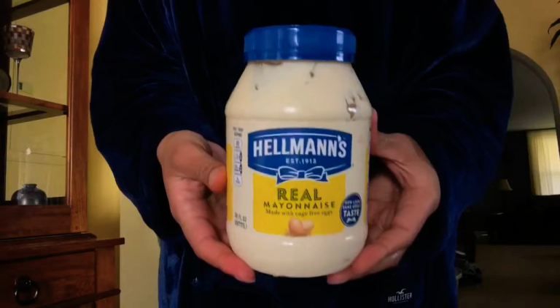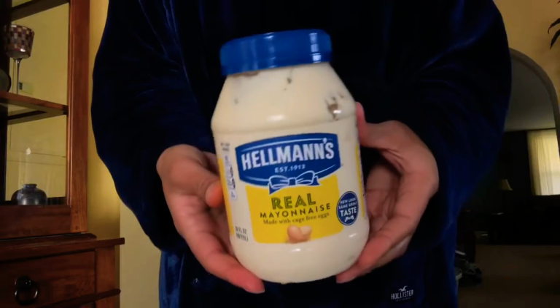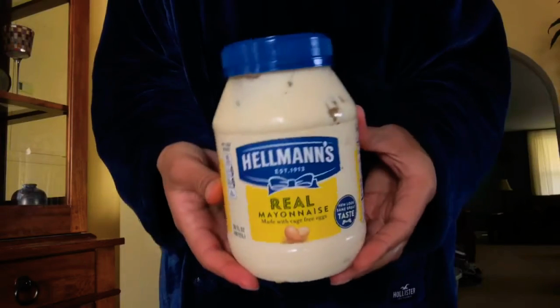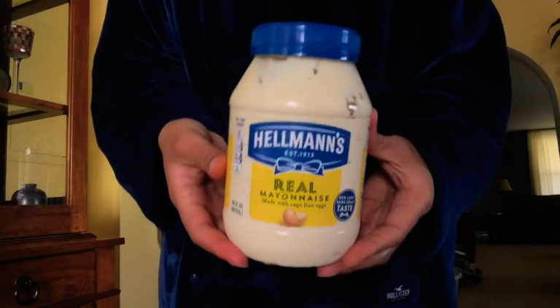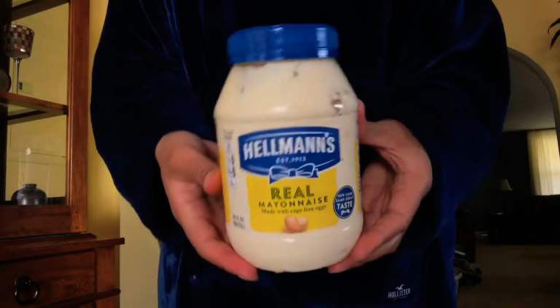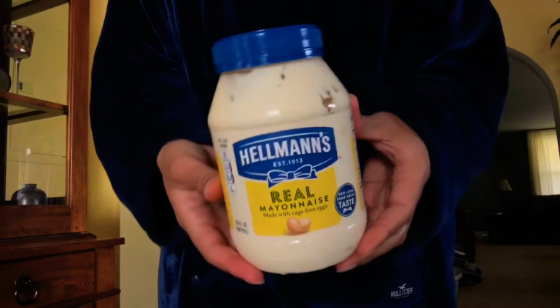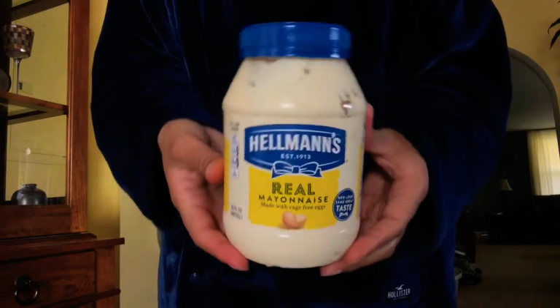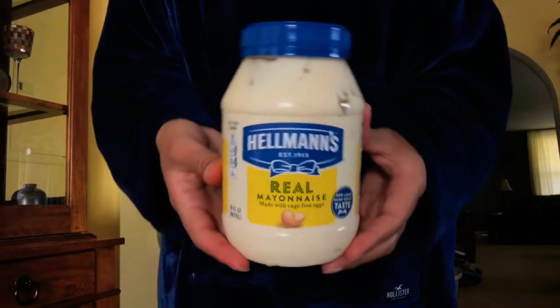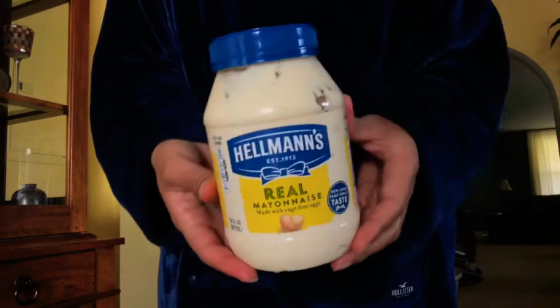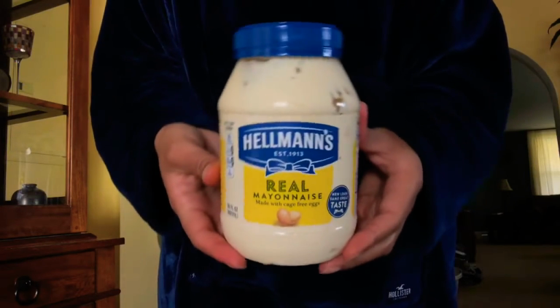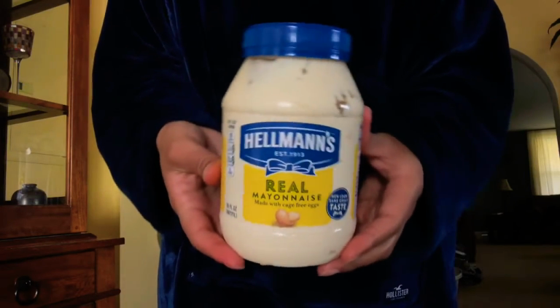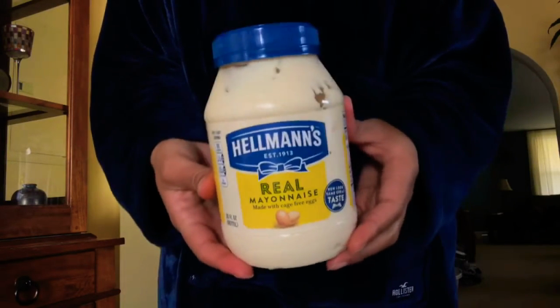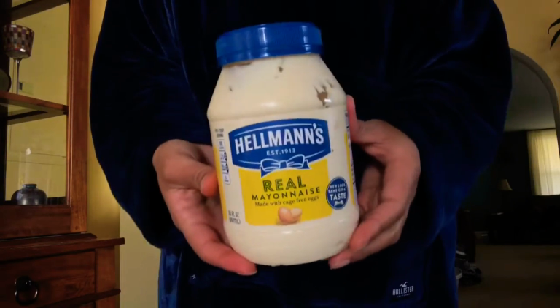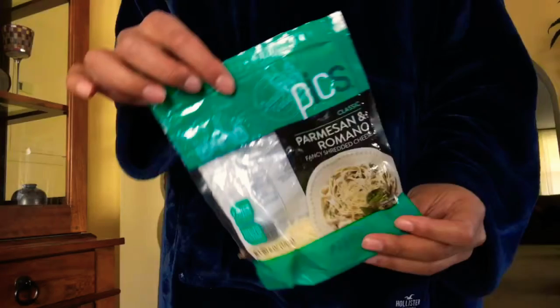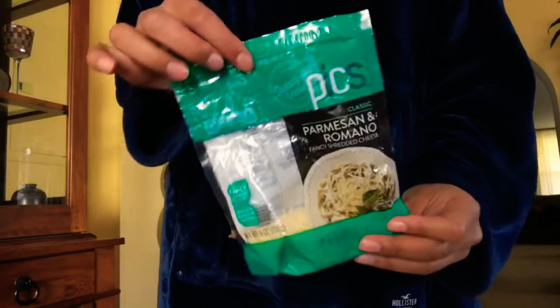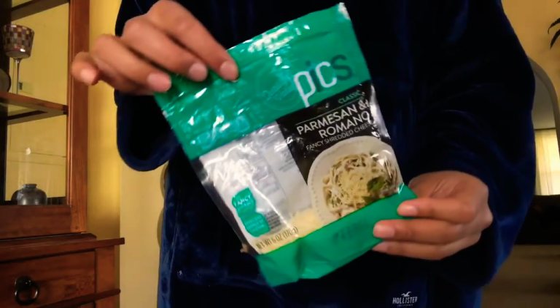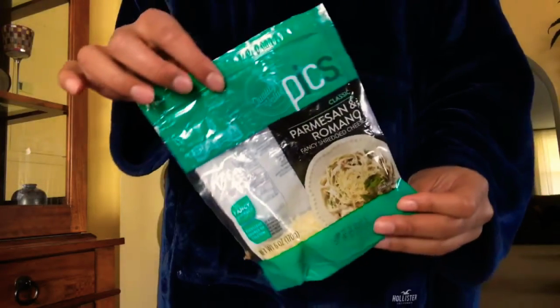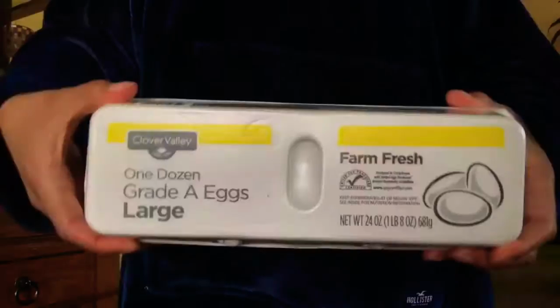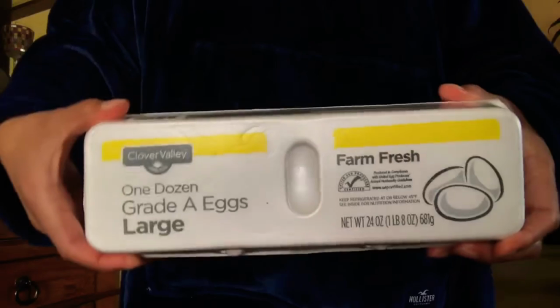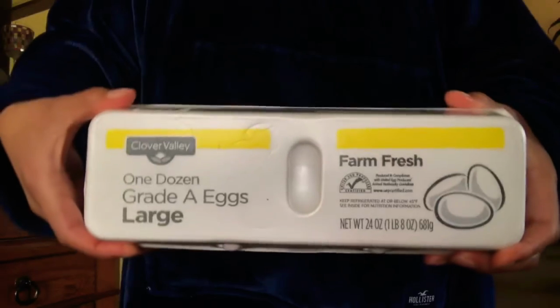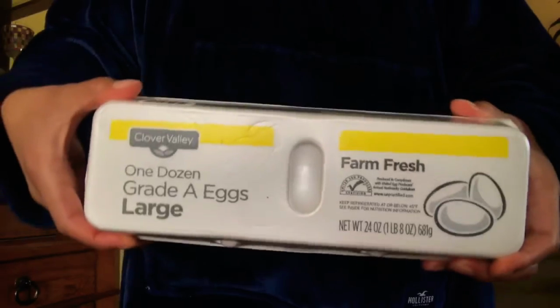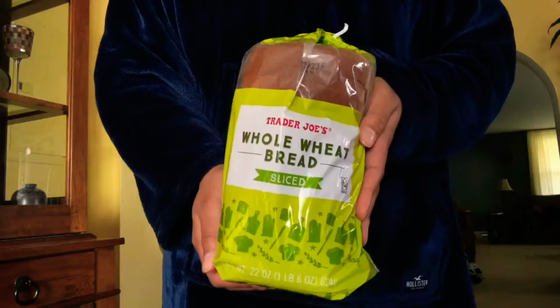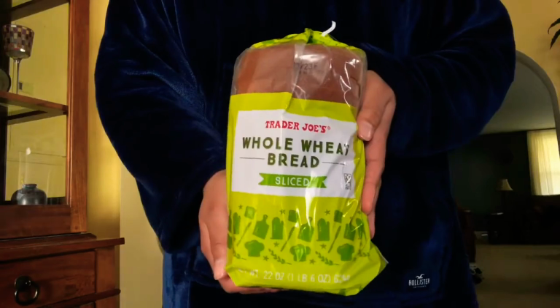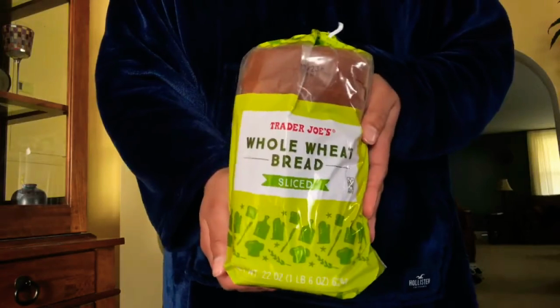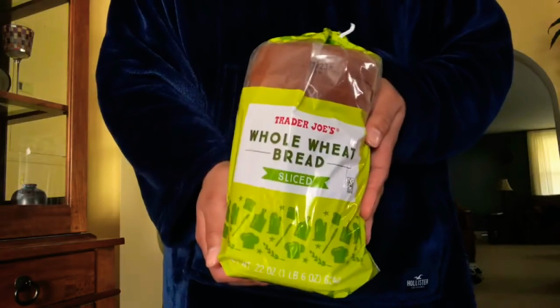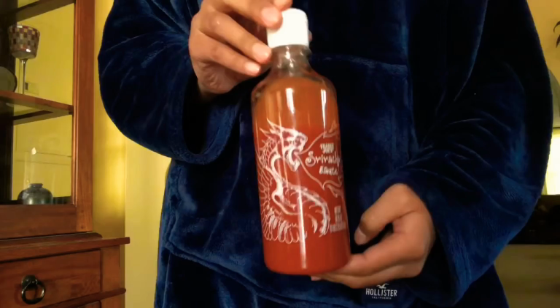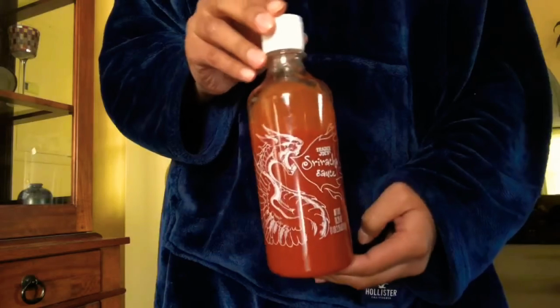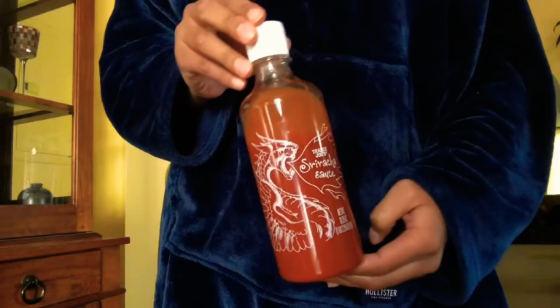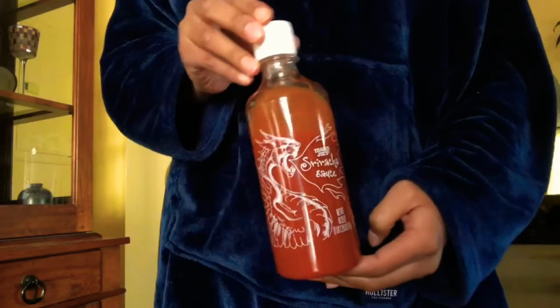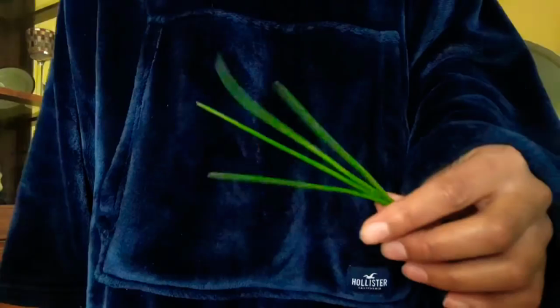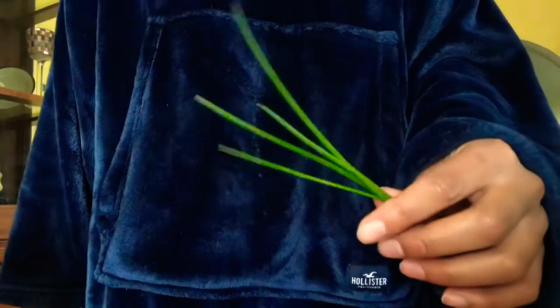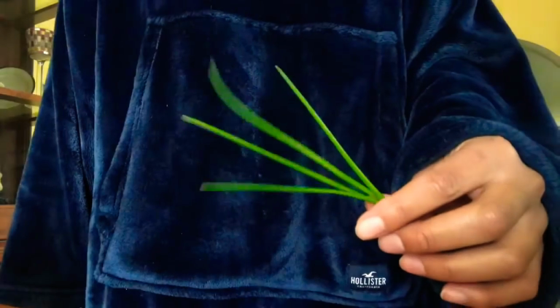The only ingredients are mayonnaise, Parmesan cheese, eggs, bread, sriracha sauce, and chives.